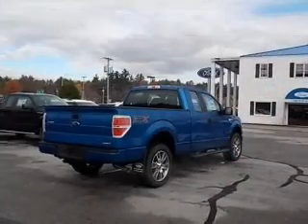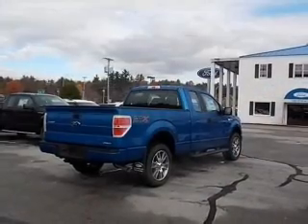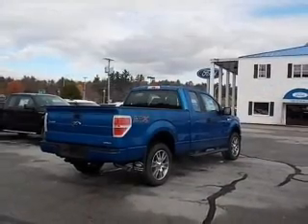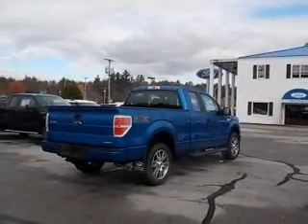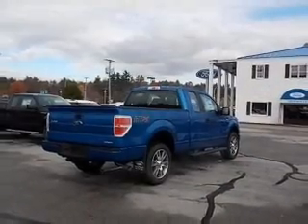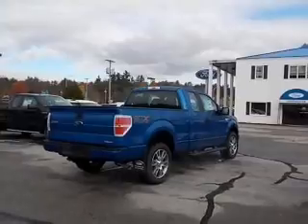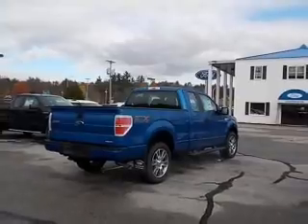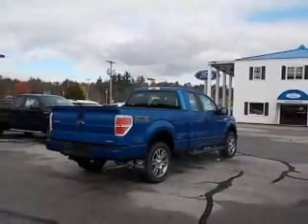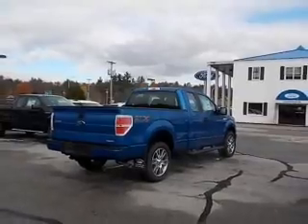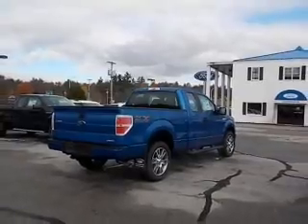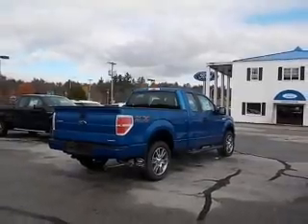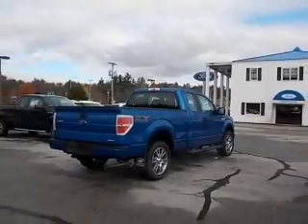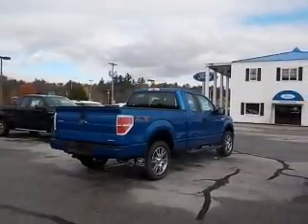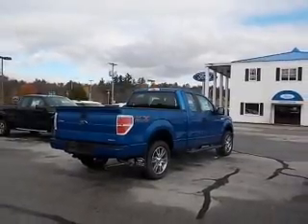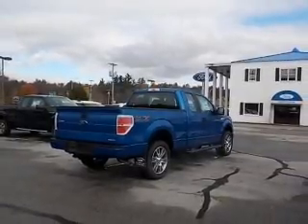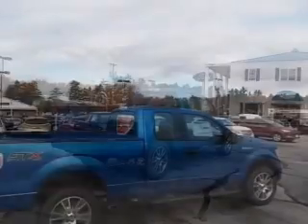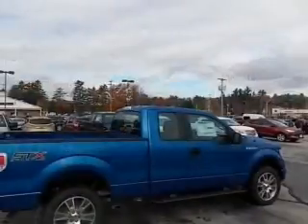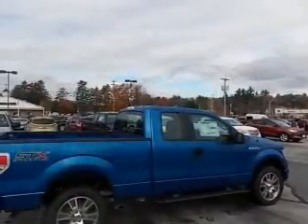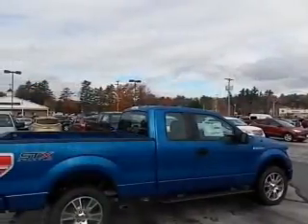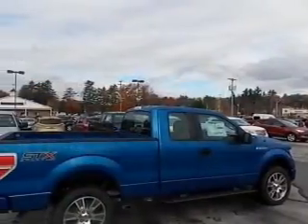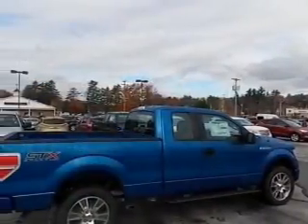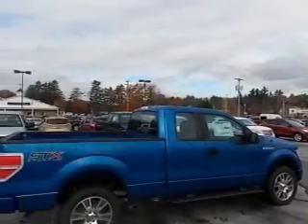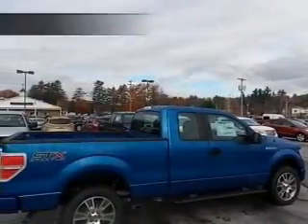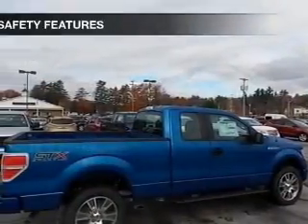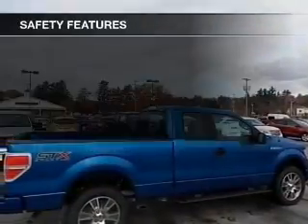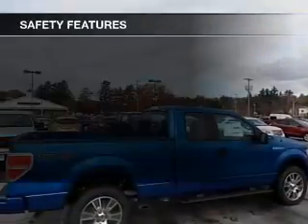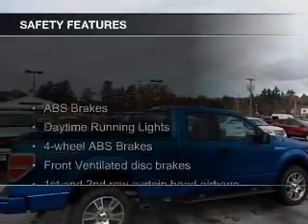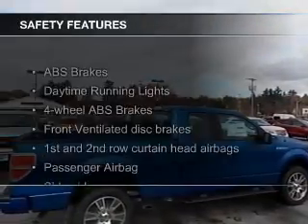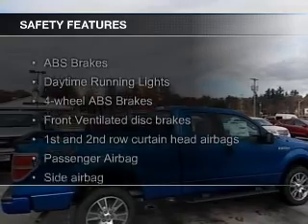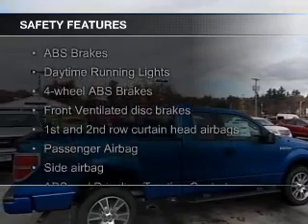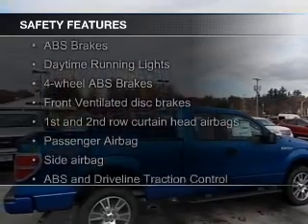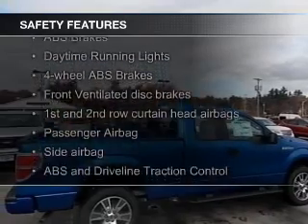Power door locks, power windows, power mirrors, and power steering. Safety was made a priority with these features.